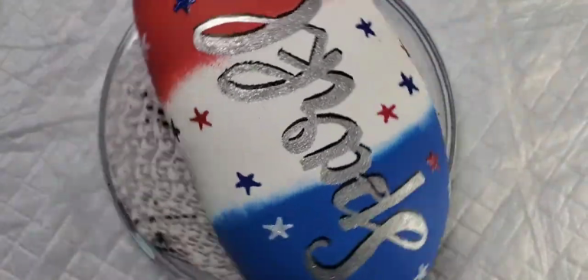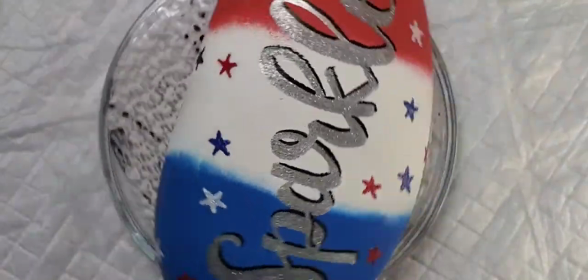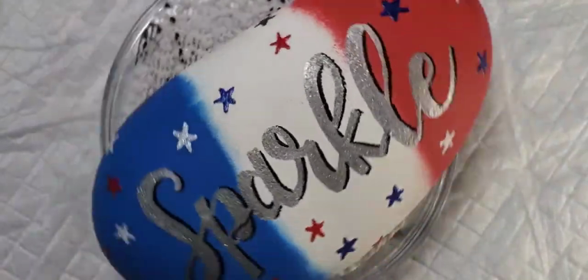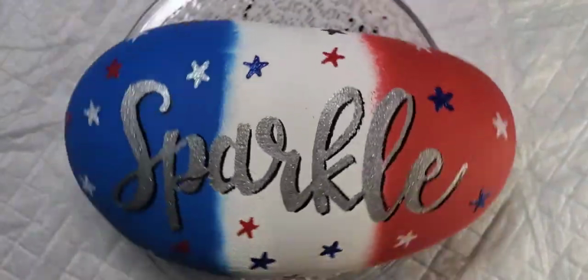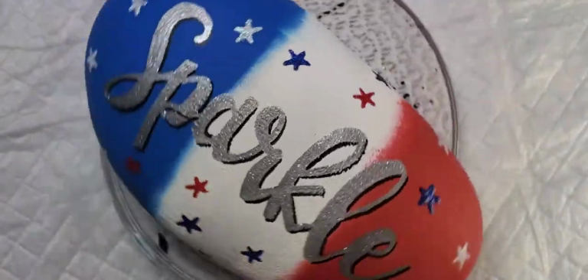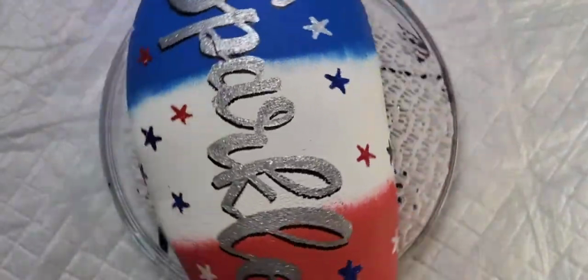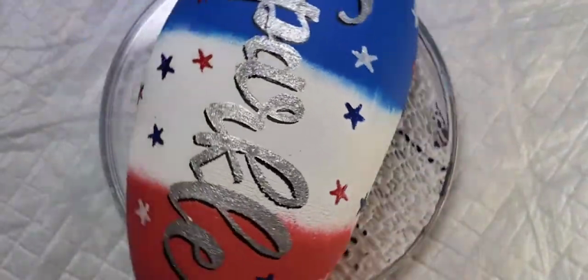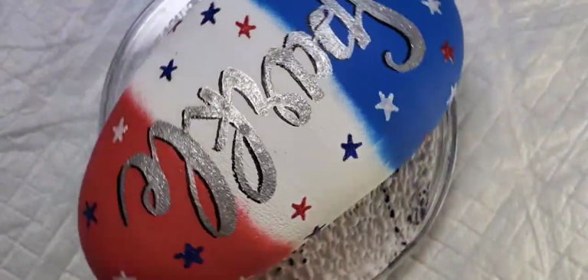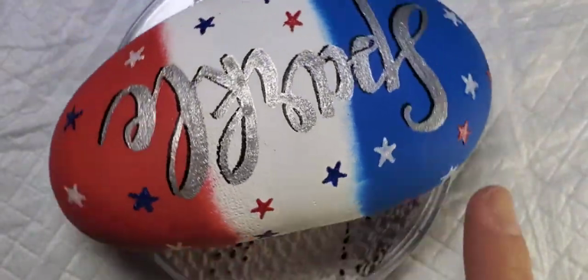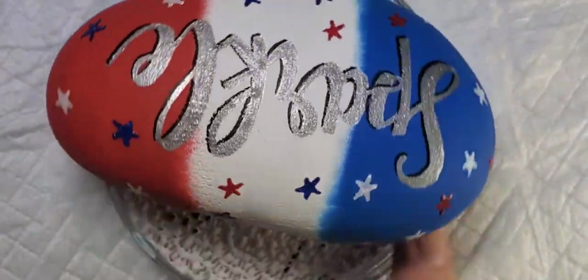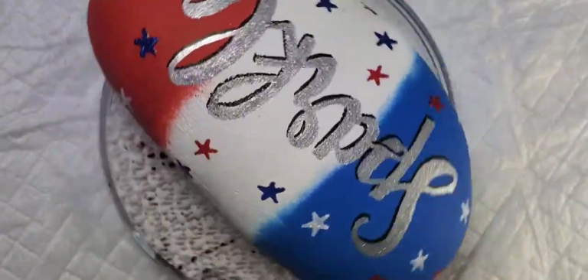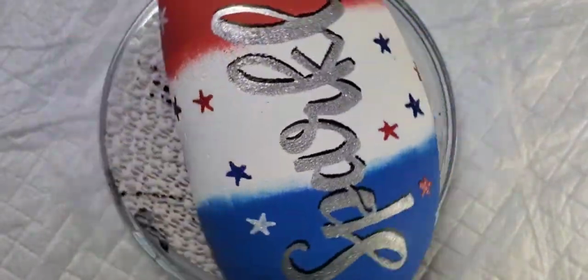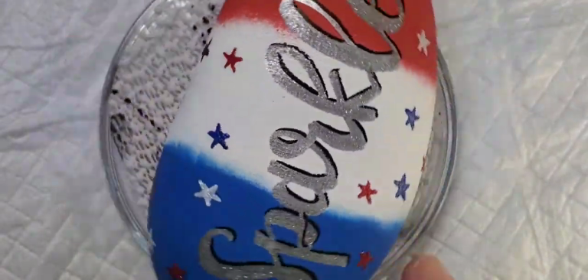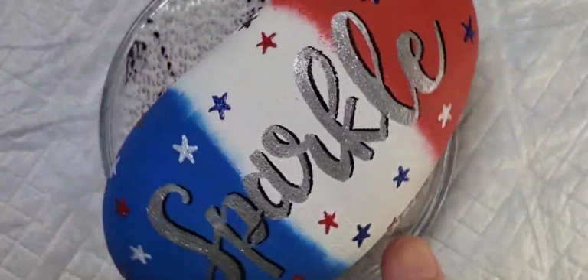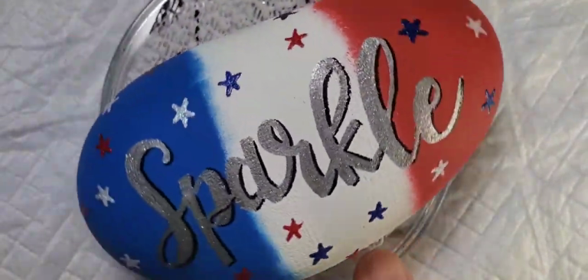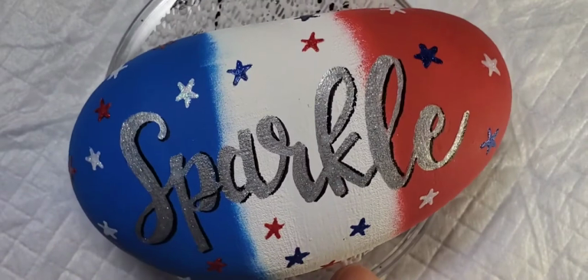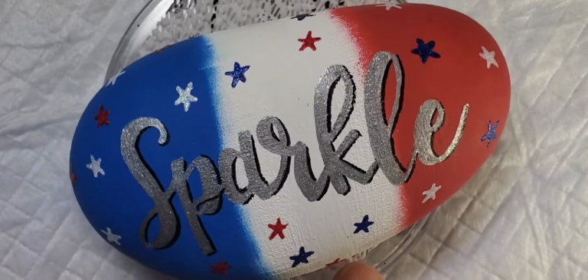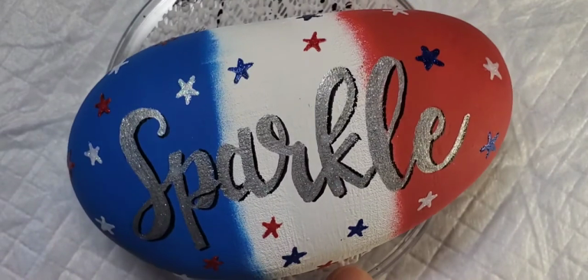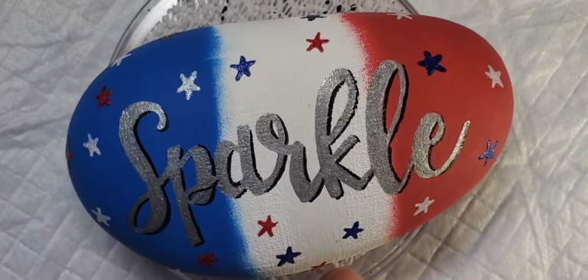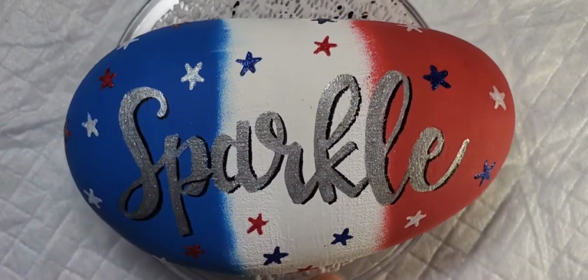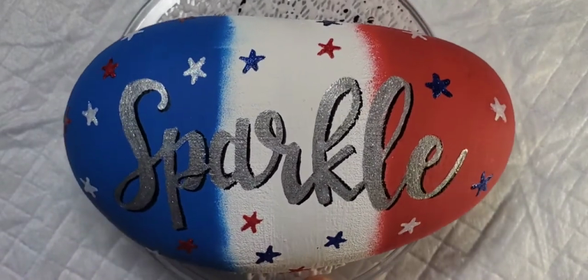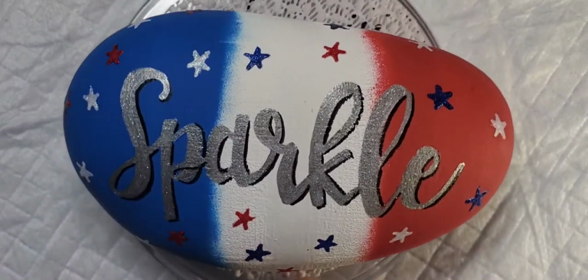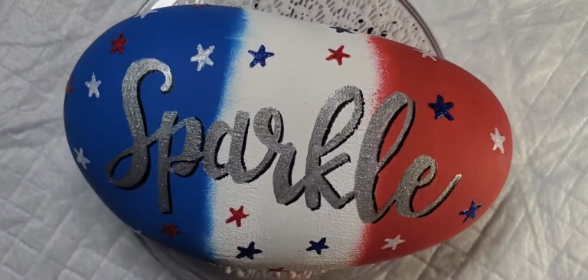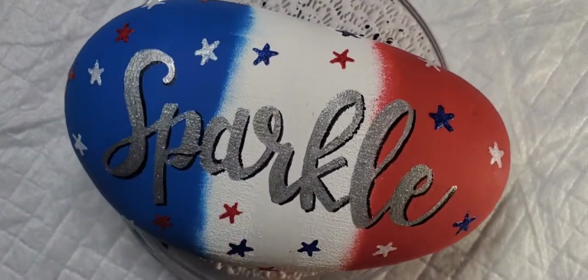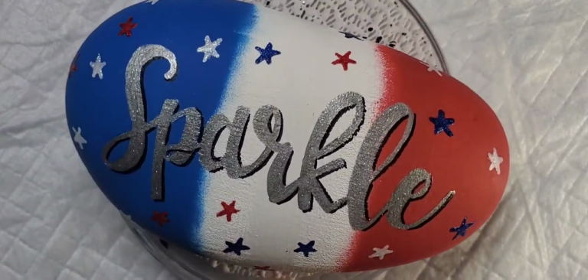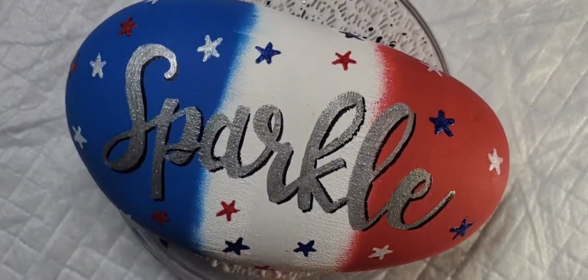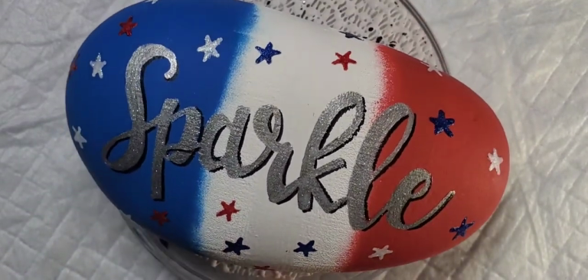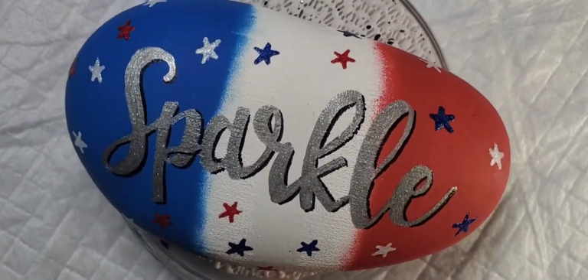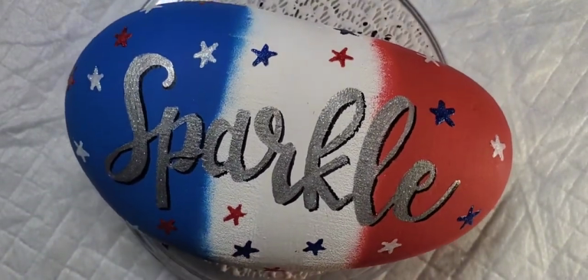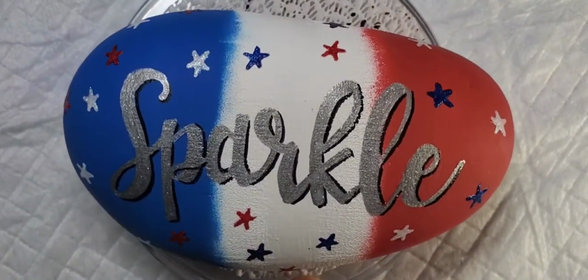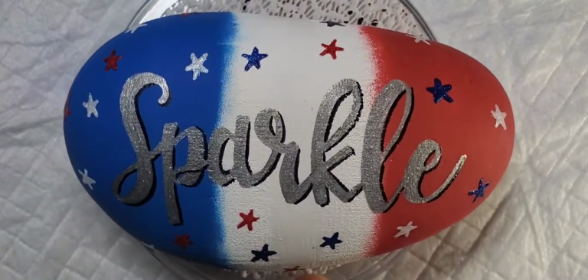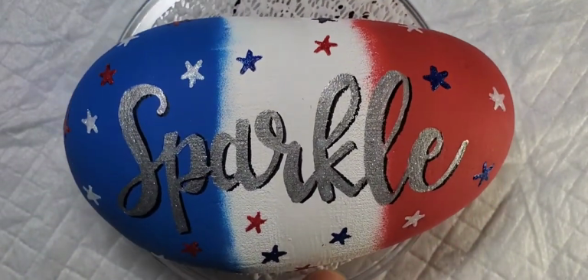And we're done! I hope you enjoyed this tutorial and I hope you have a great Fourth of July.